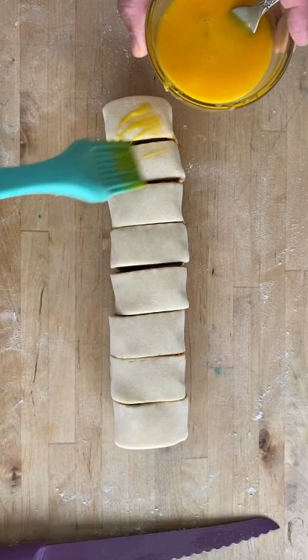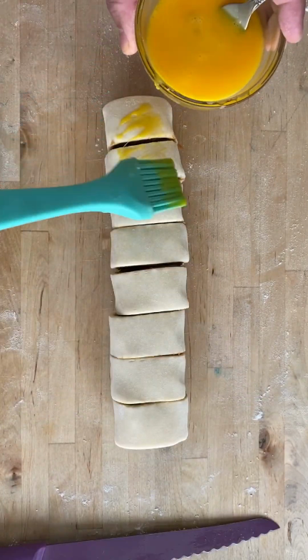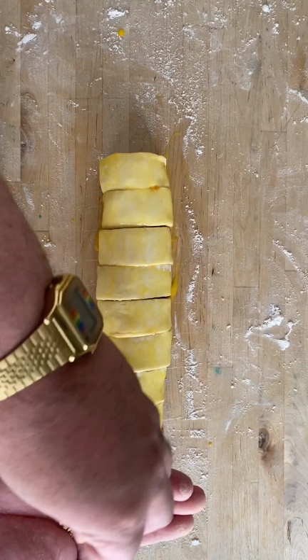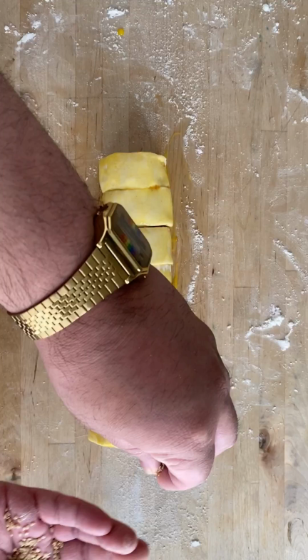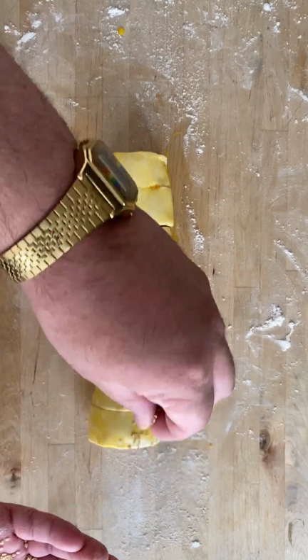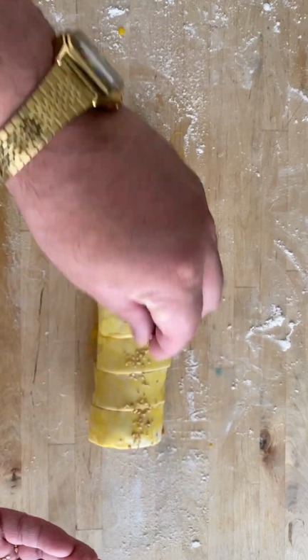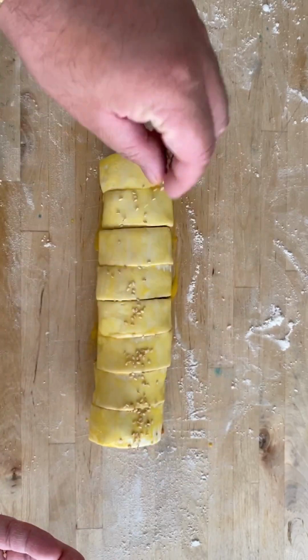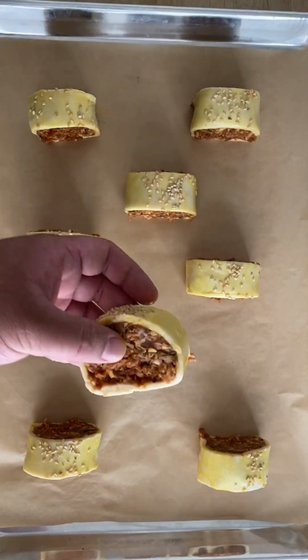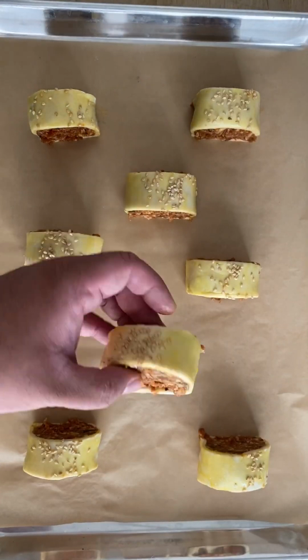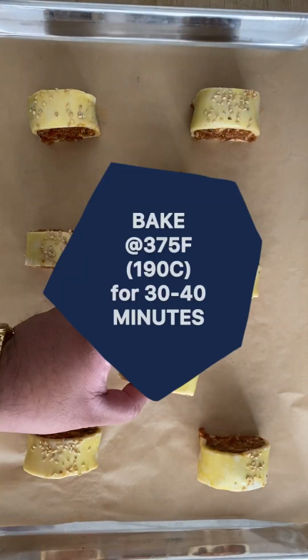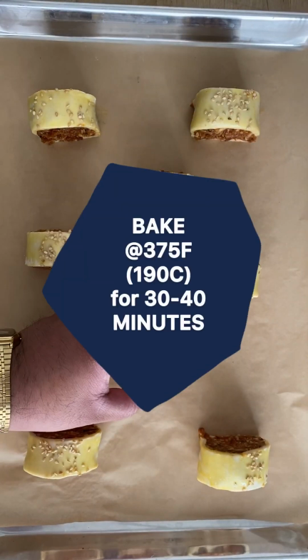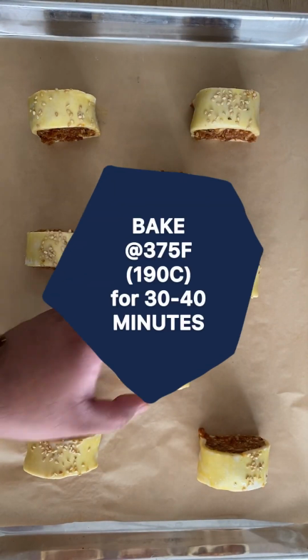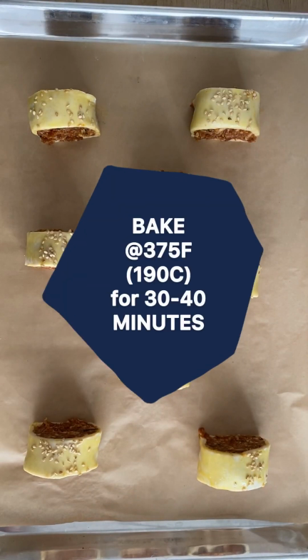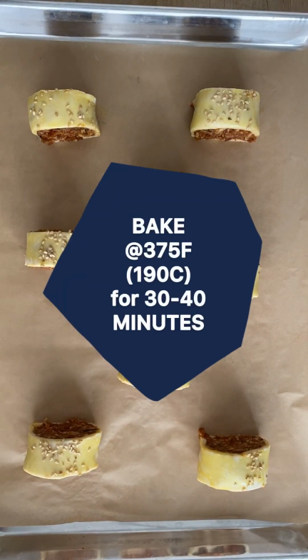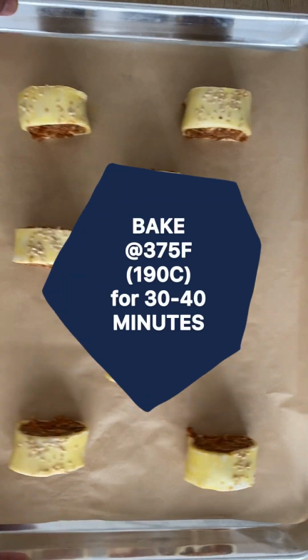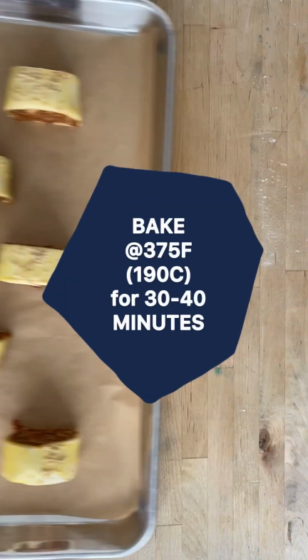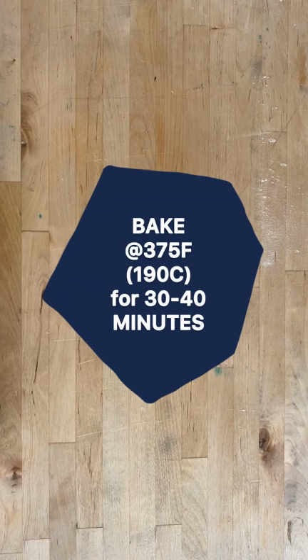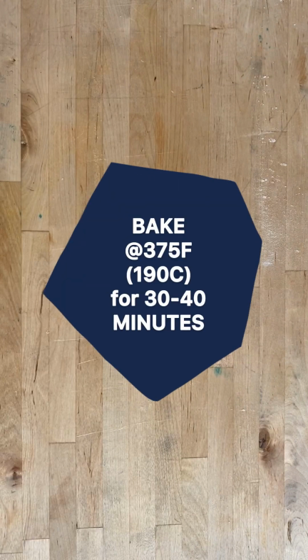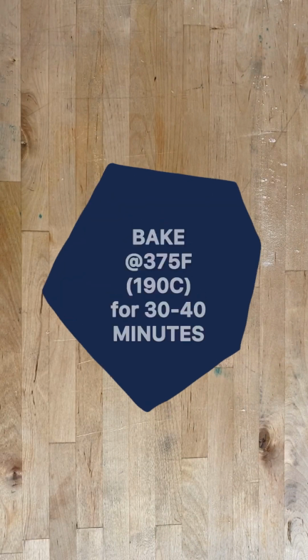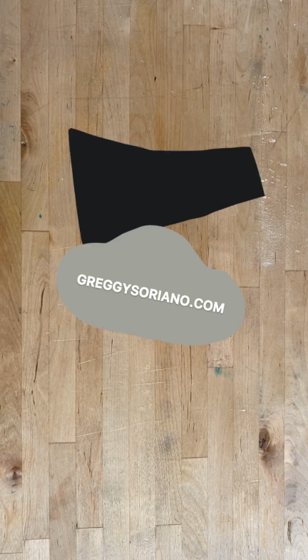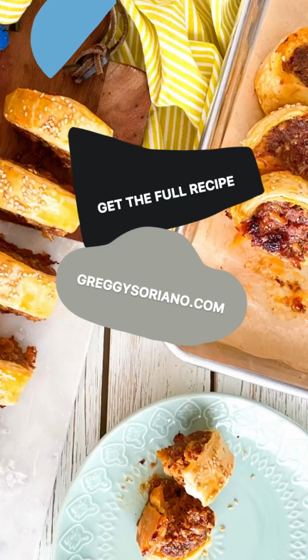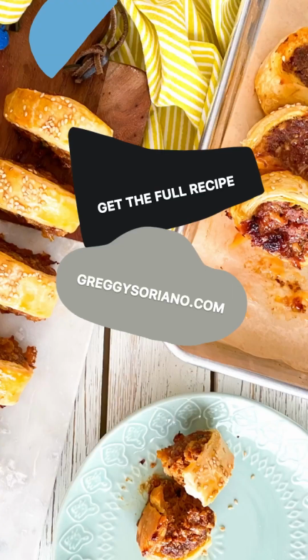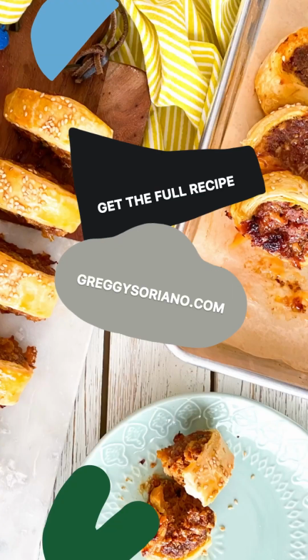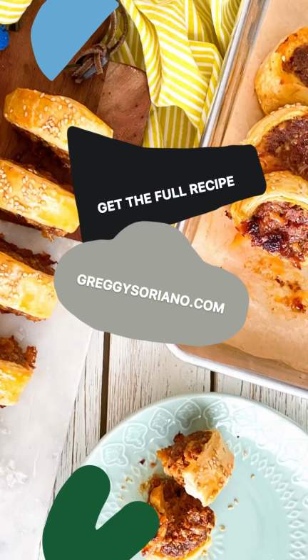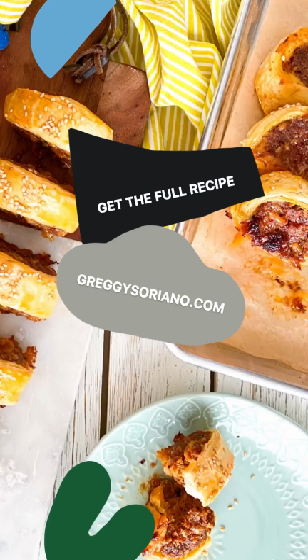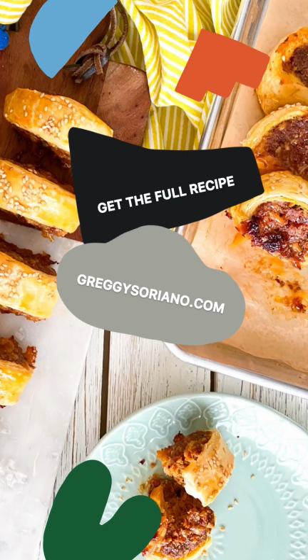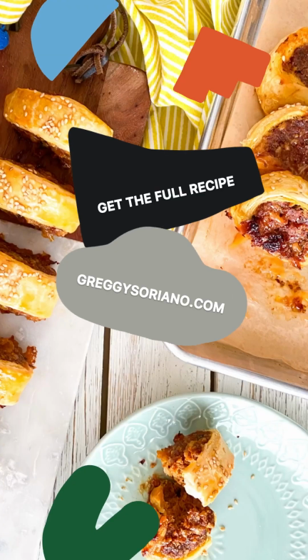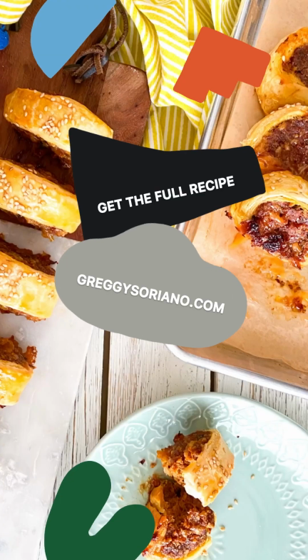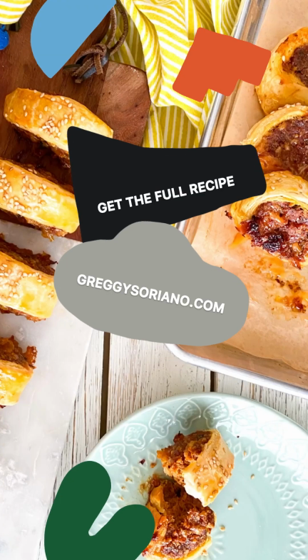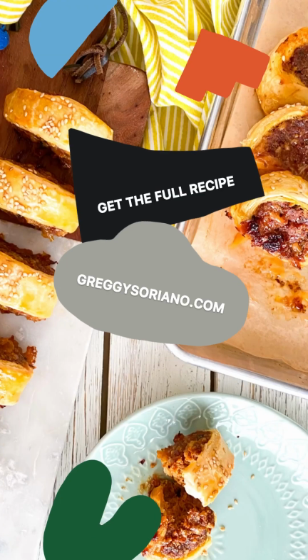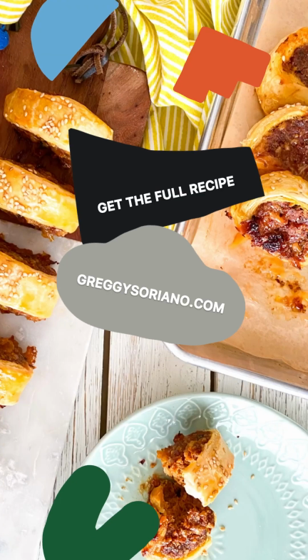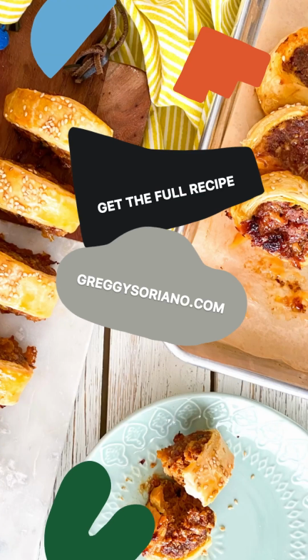Bake at 375 degrees Fahrenheit for 30 to 40 minutes. Be kind and bake for some, and I'll talk to you later. Bye!